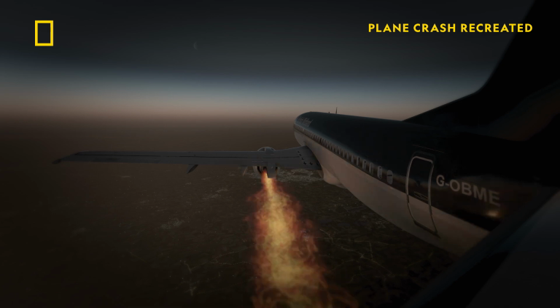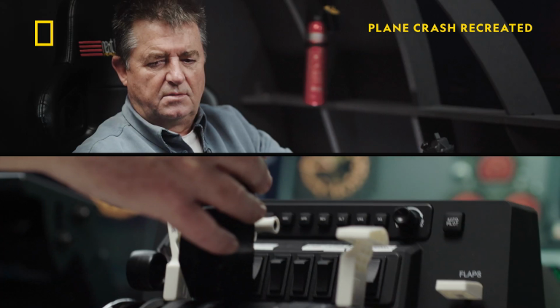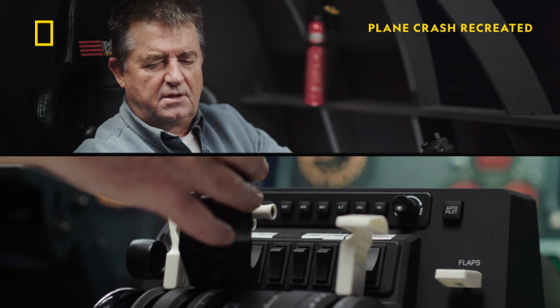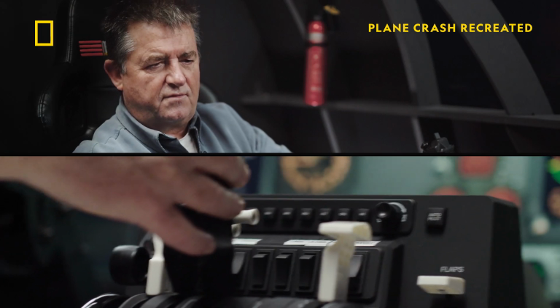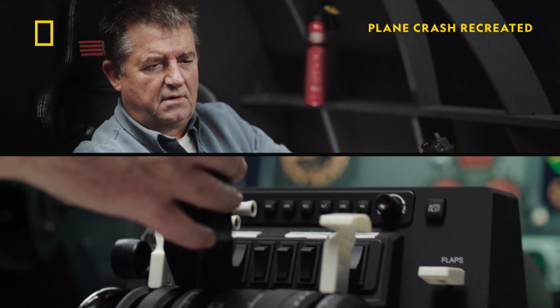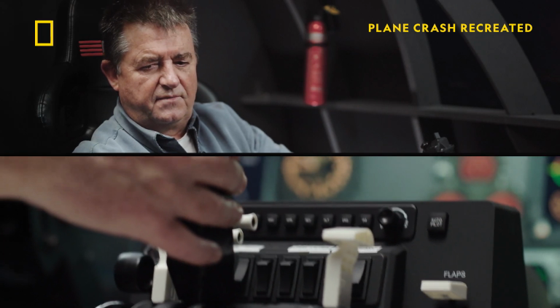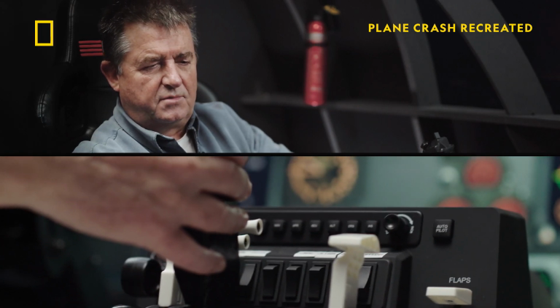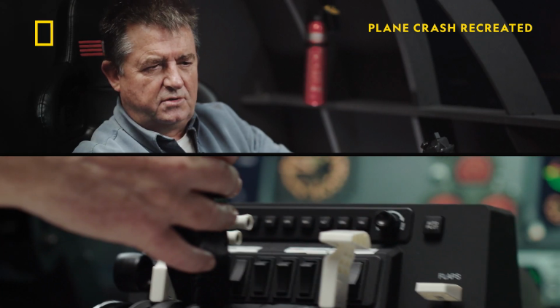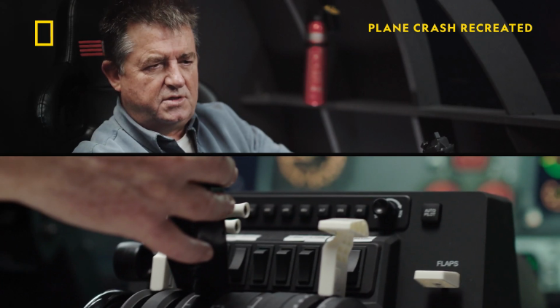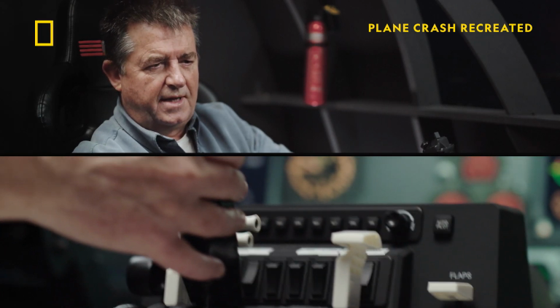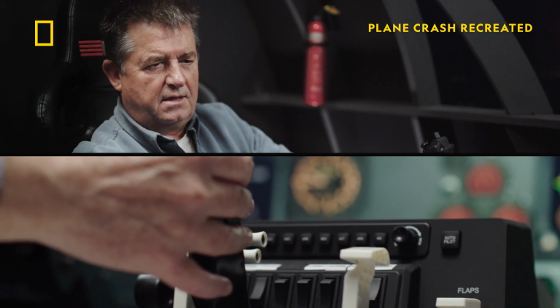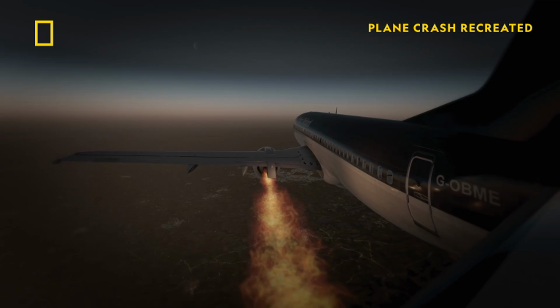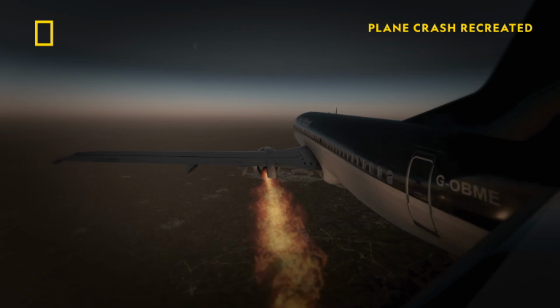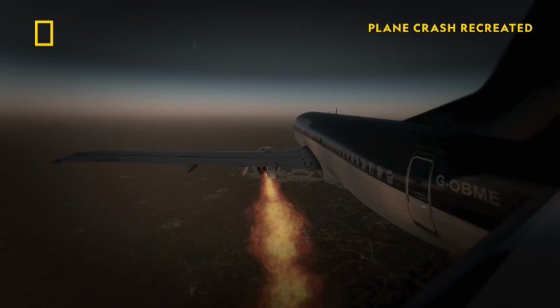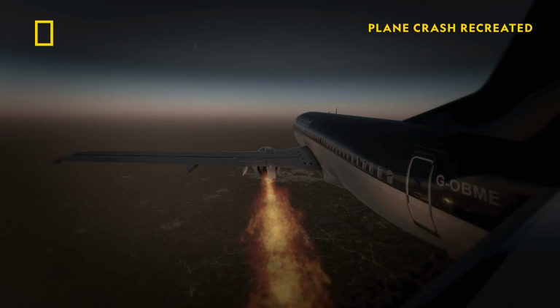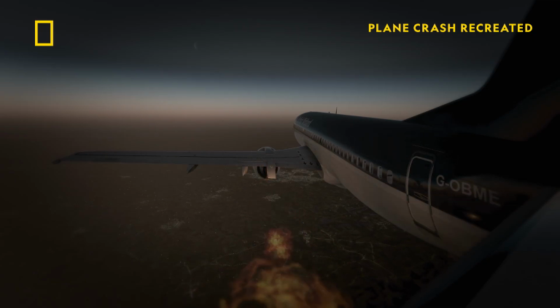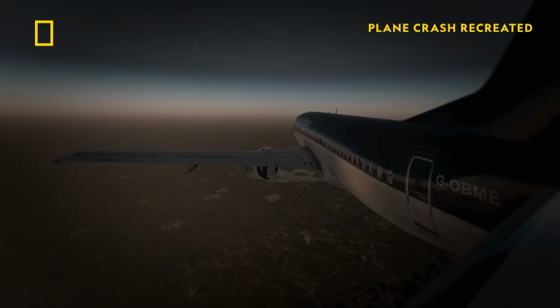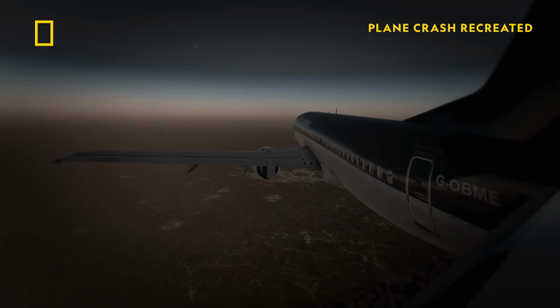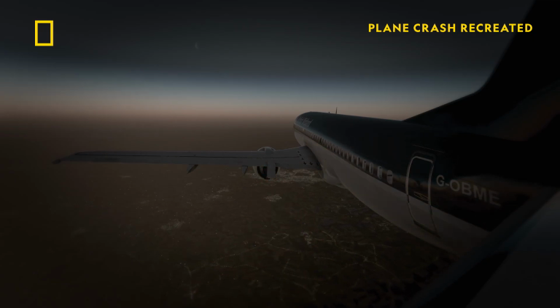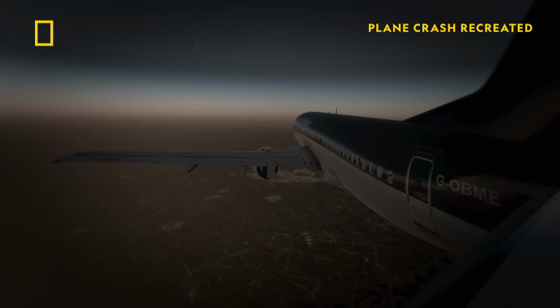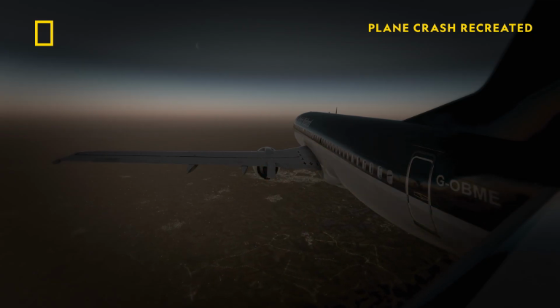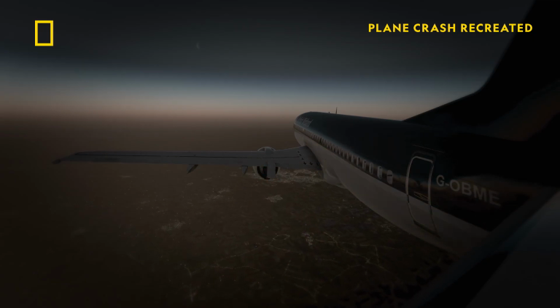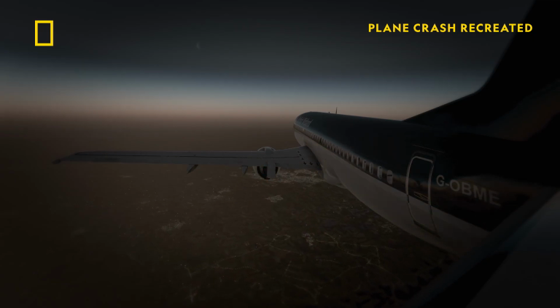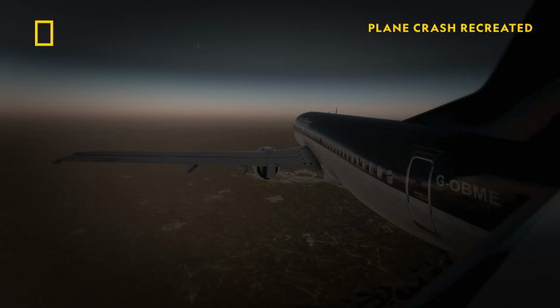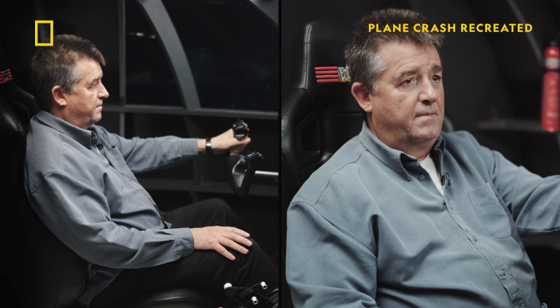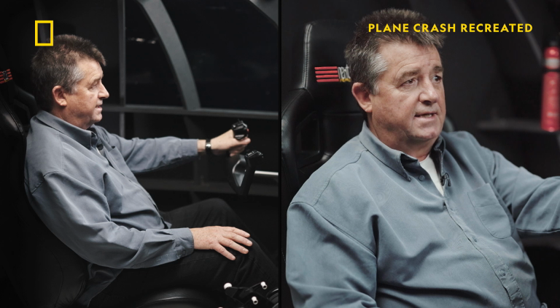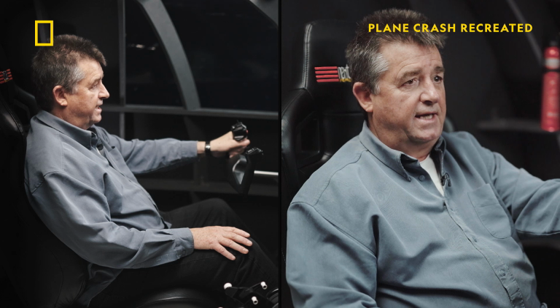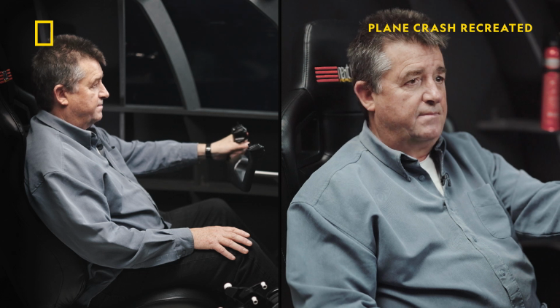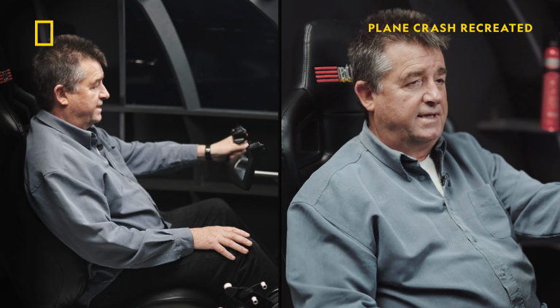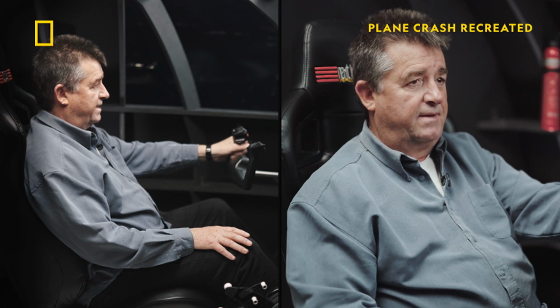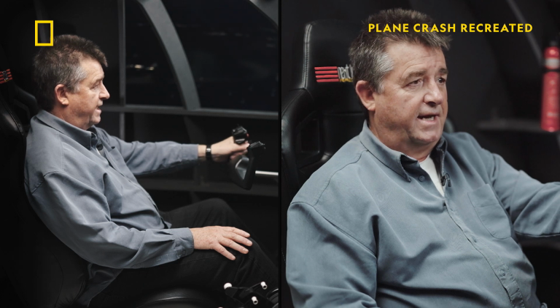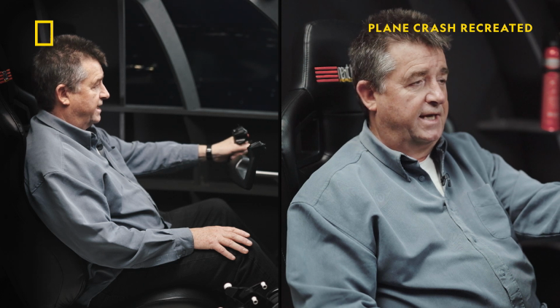I'm going to throttle number two engine back. The smoke already seems to be dying away. Mayday, mayday, mayday.